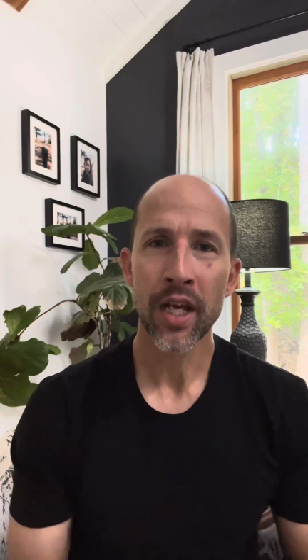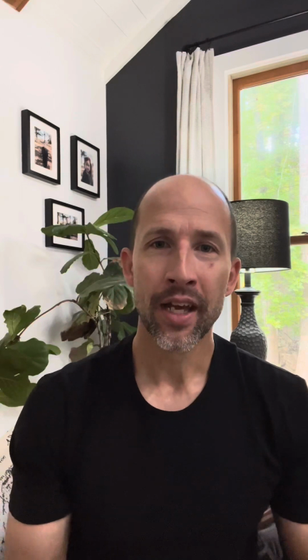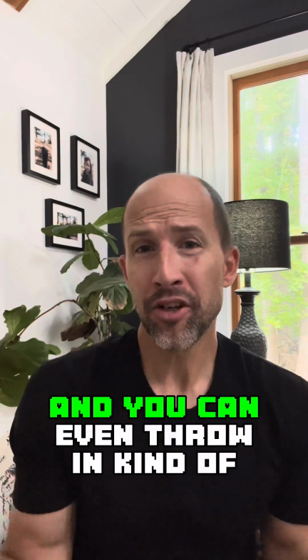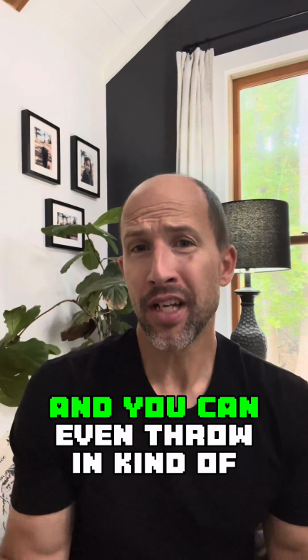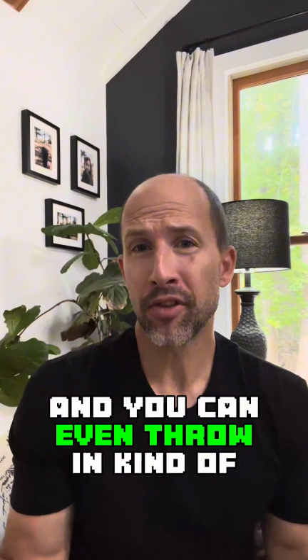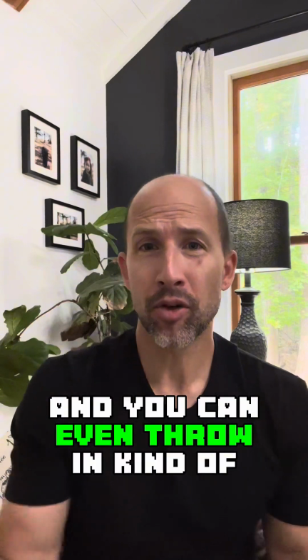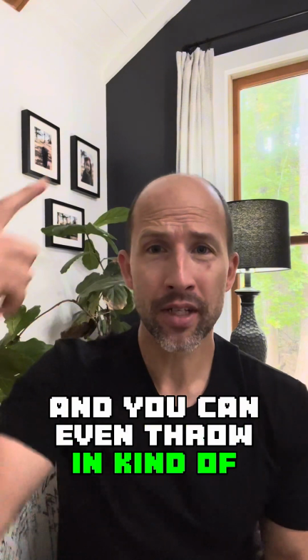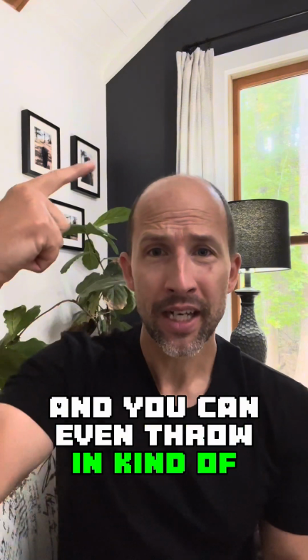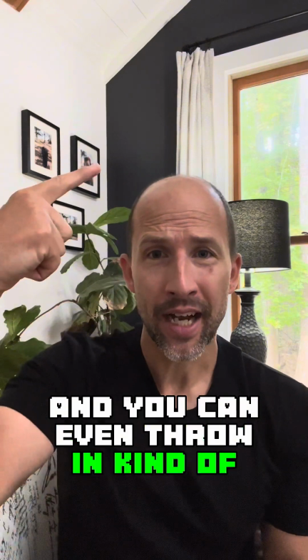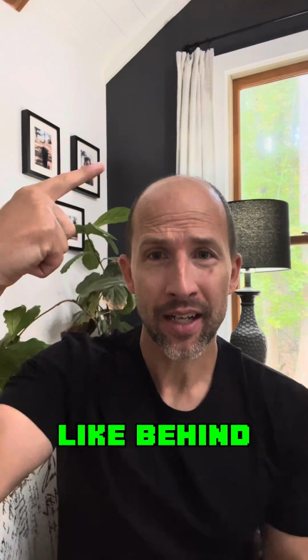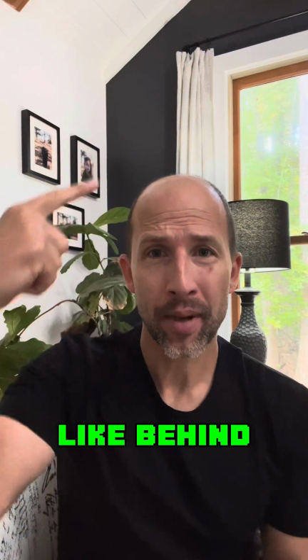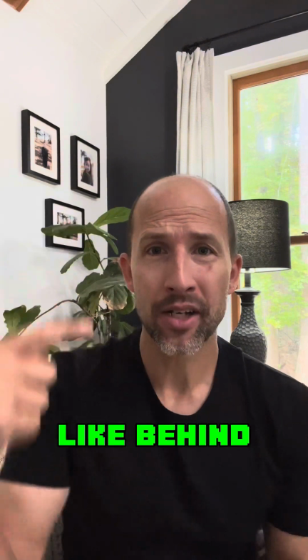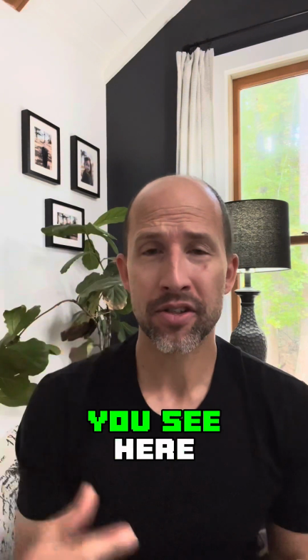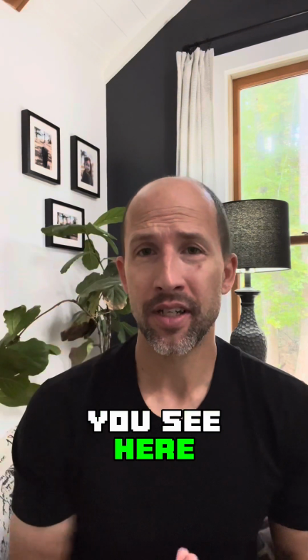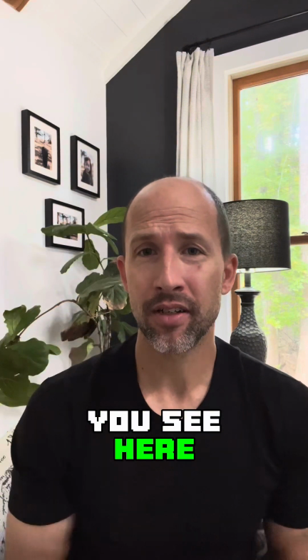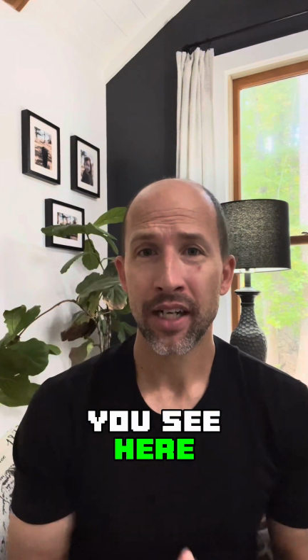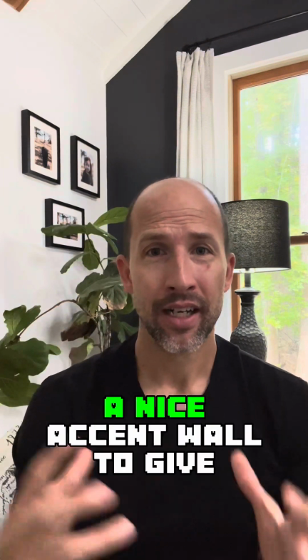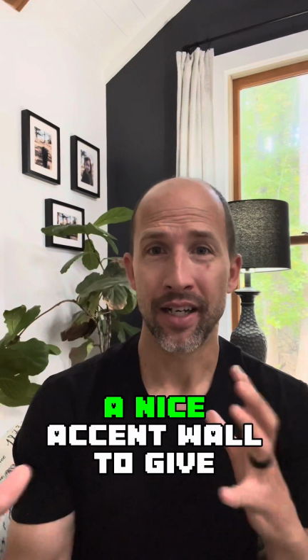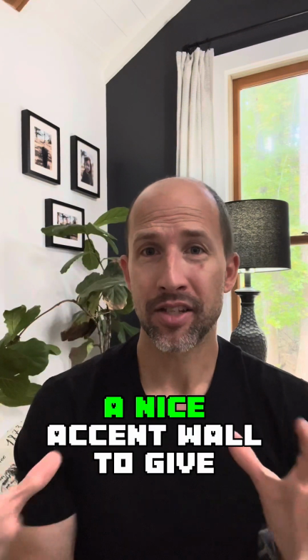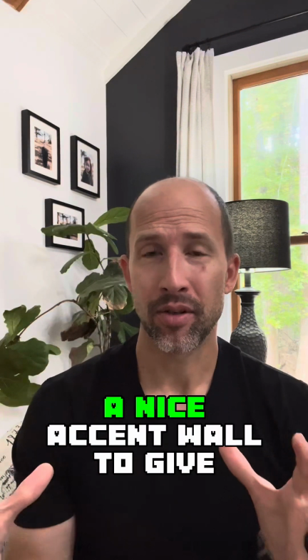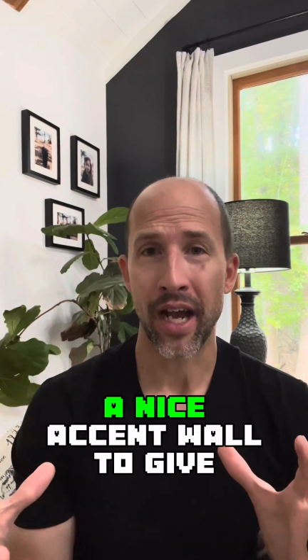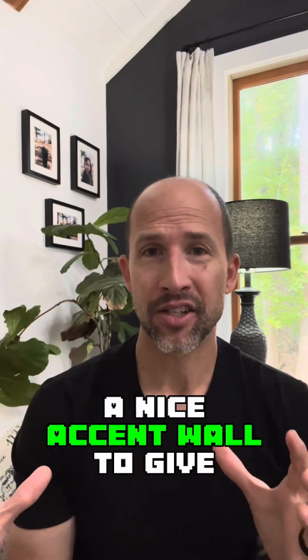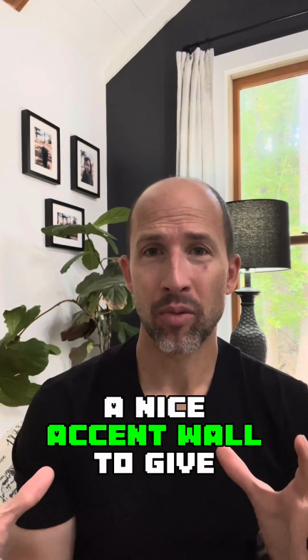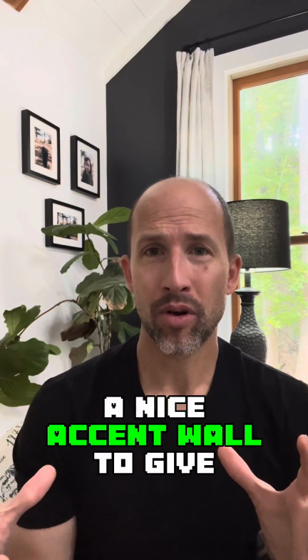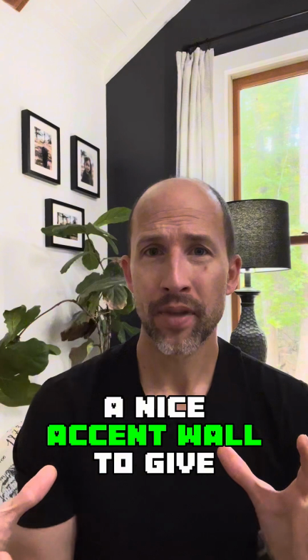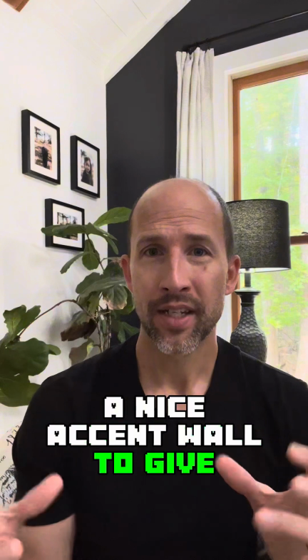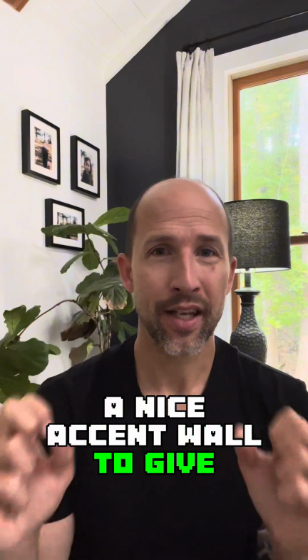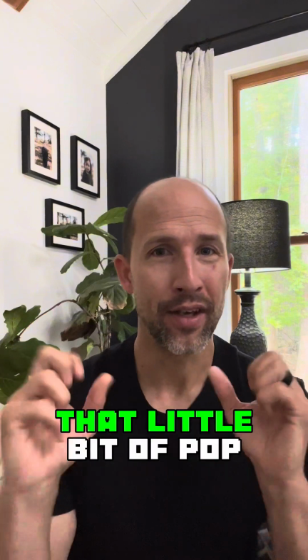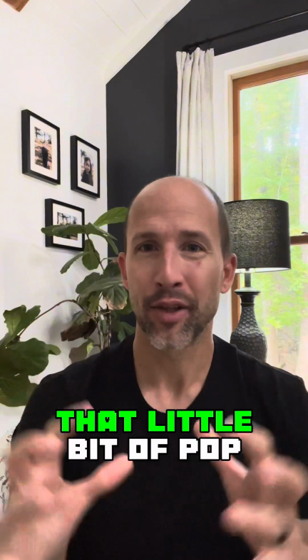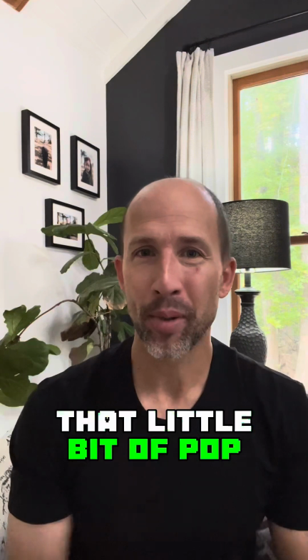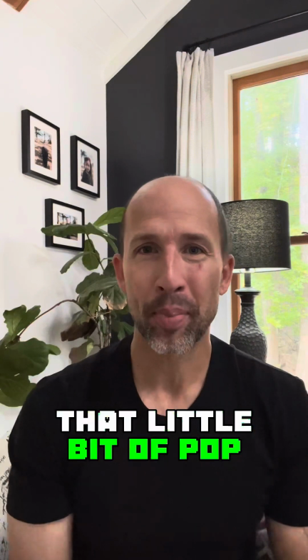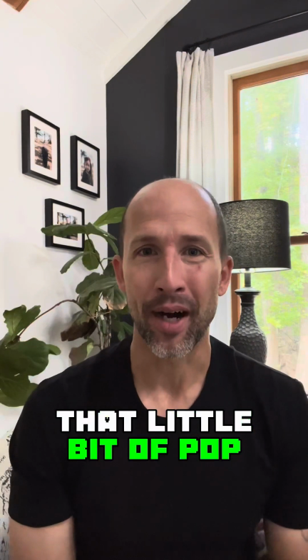You can even throw in a nice accent wall to give that little bit of pop.